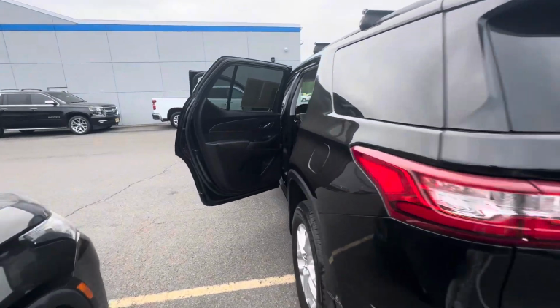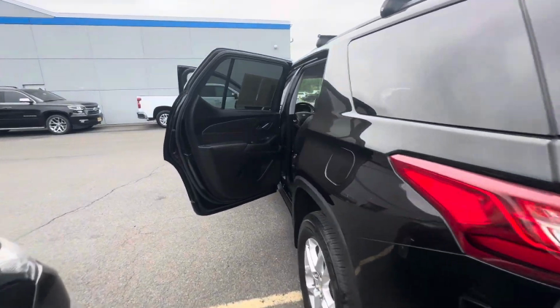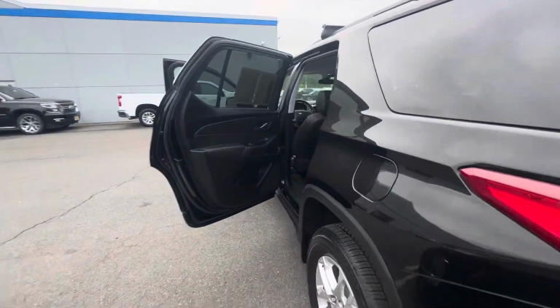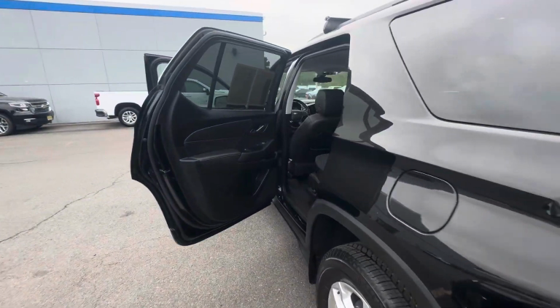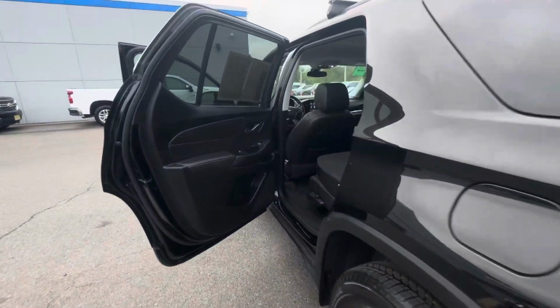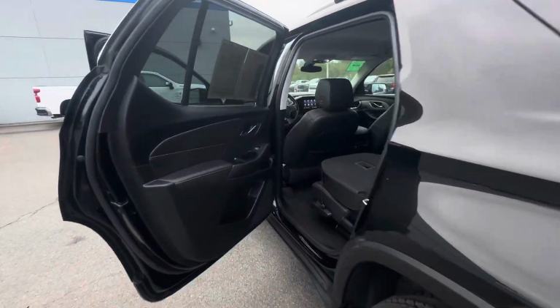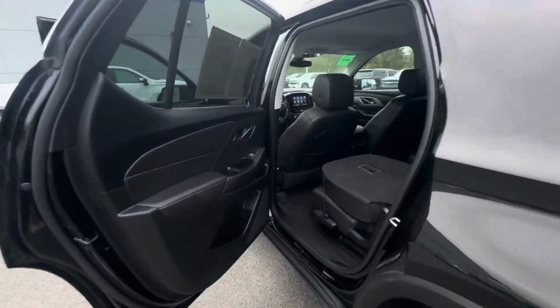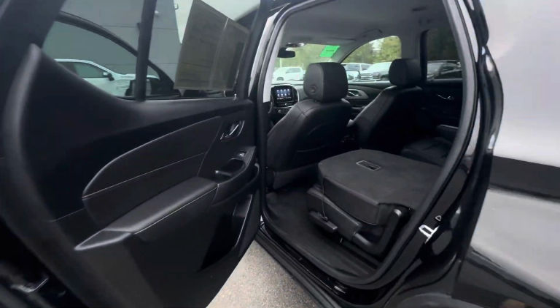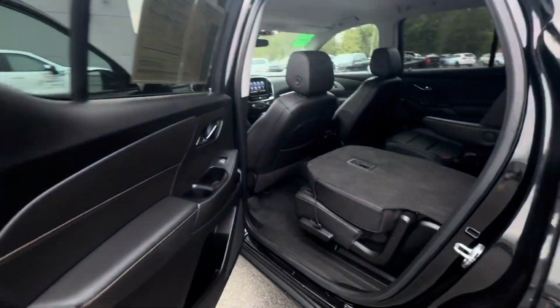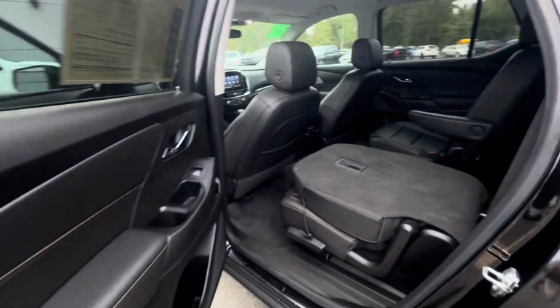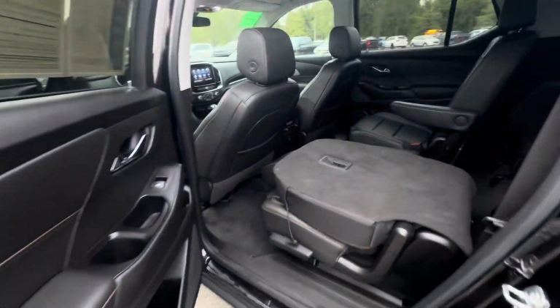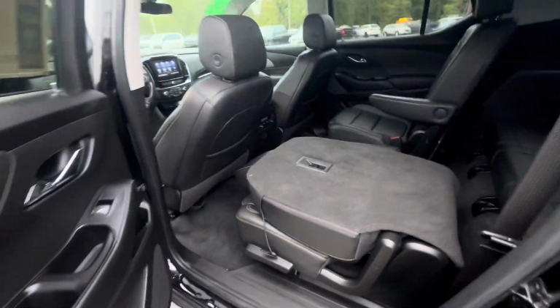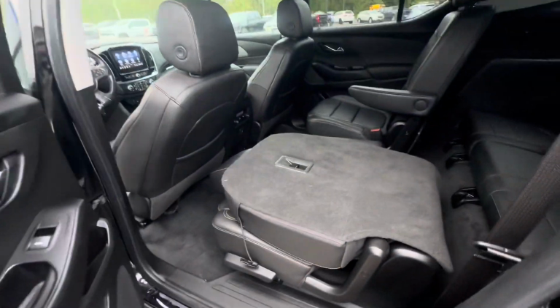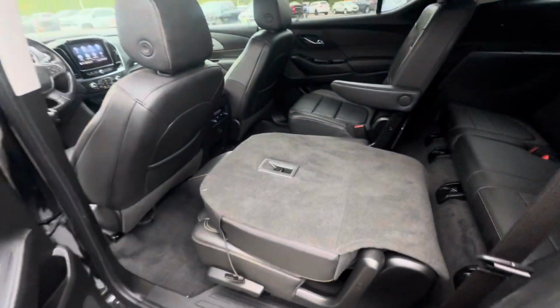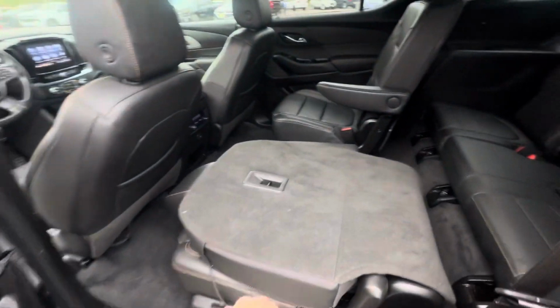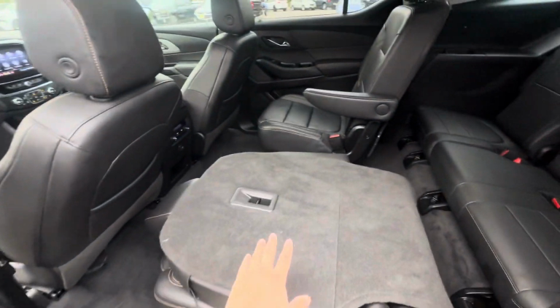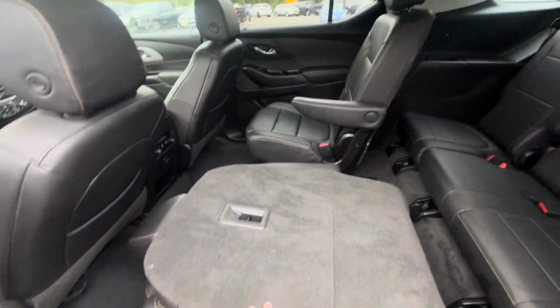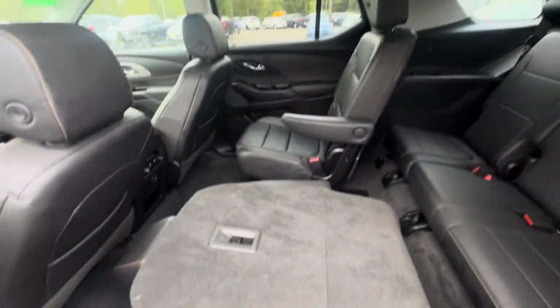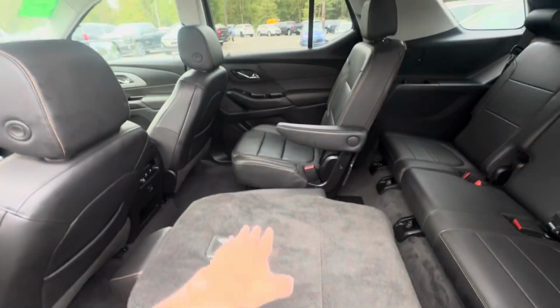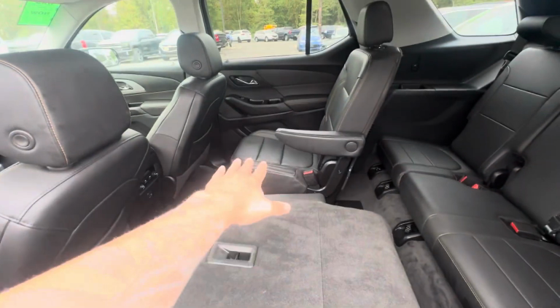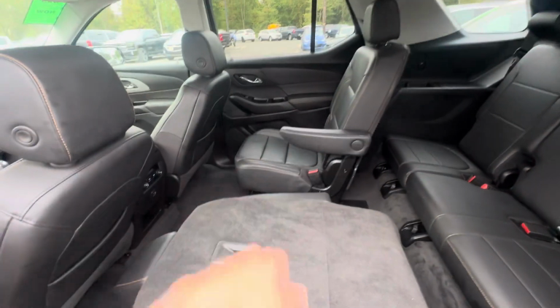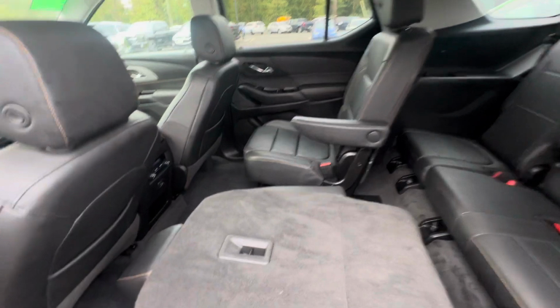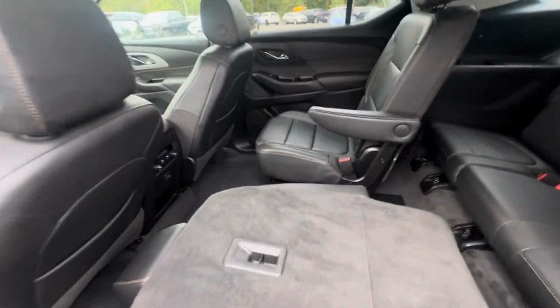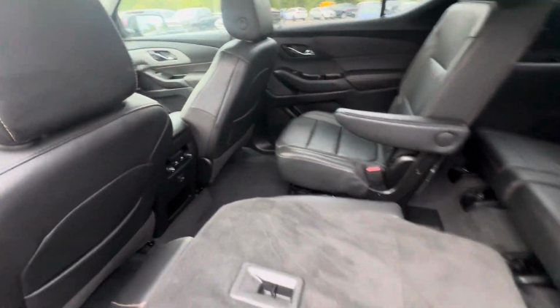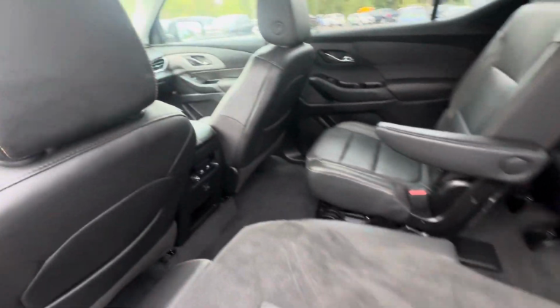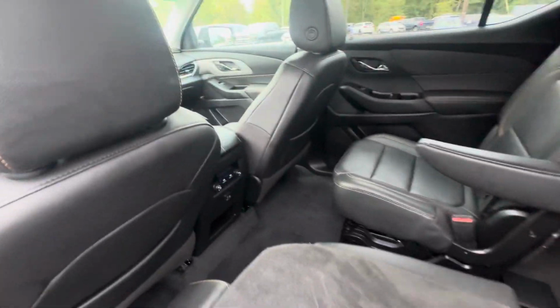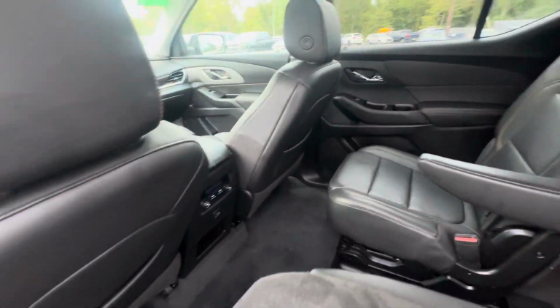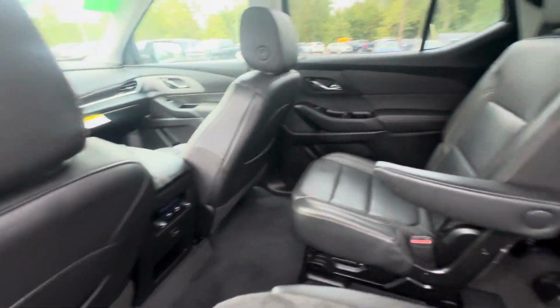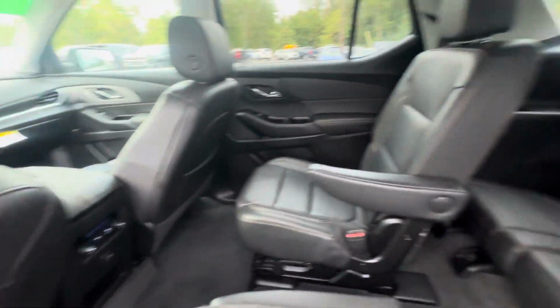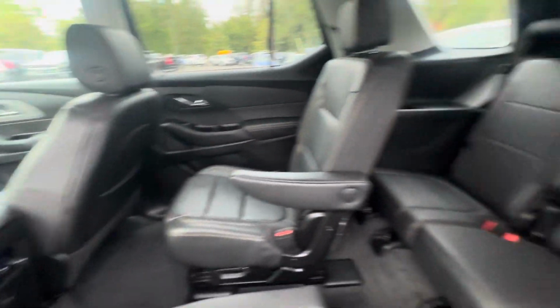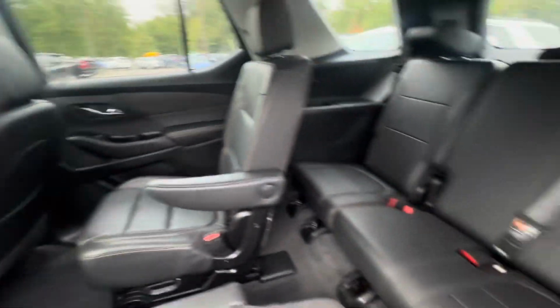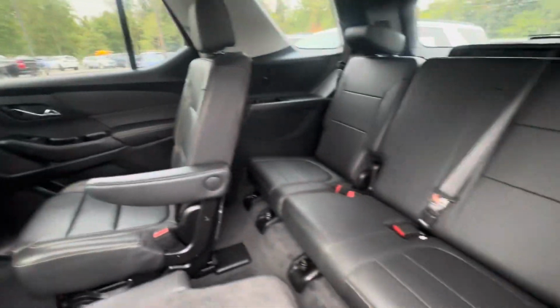And a full leather interior on the 3LT models. As you can see, I folded one seat down and kept one up, showing you all the storage you can have in the vehicle.